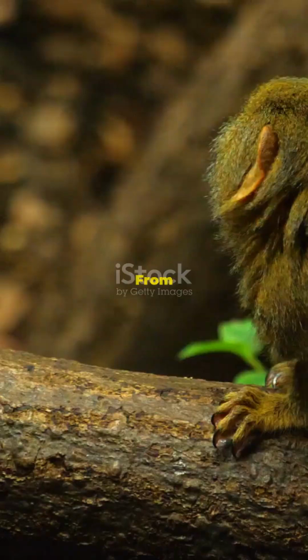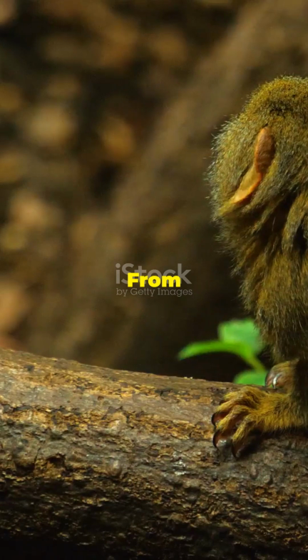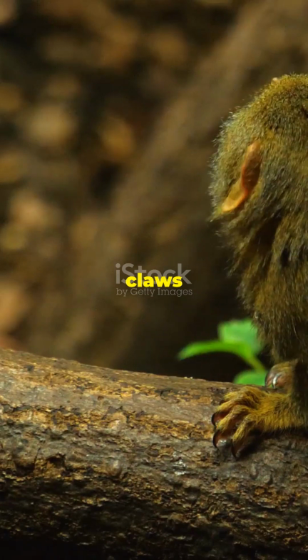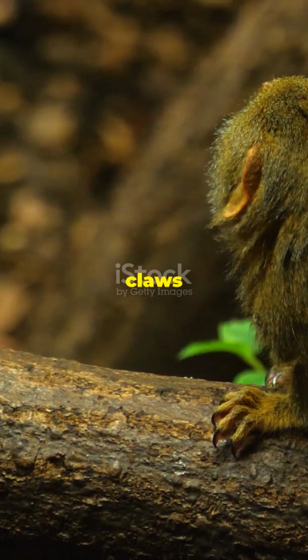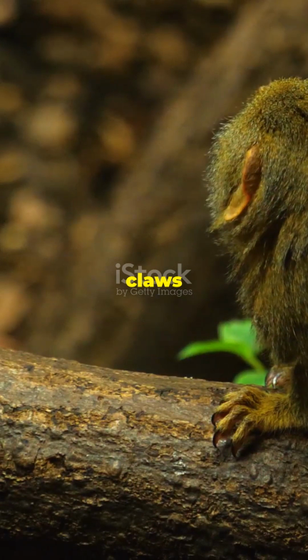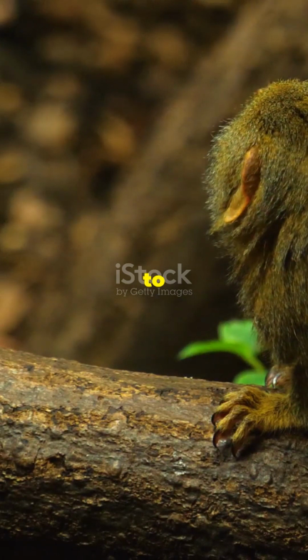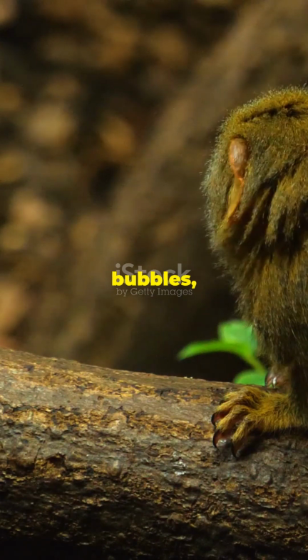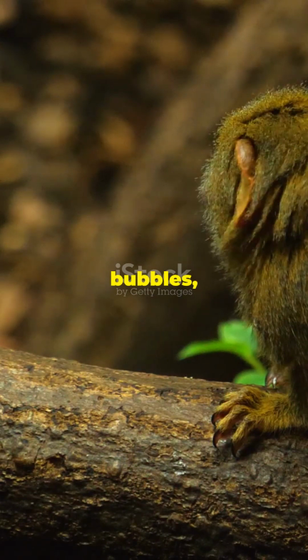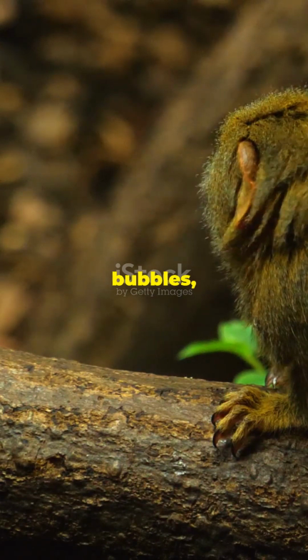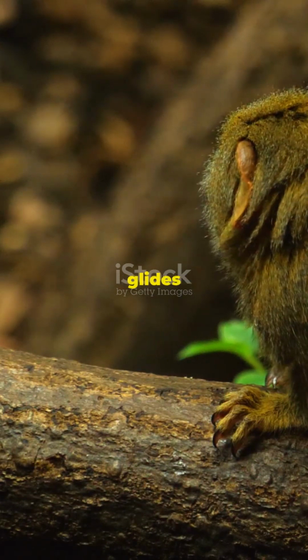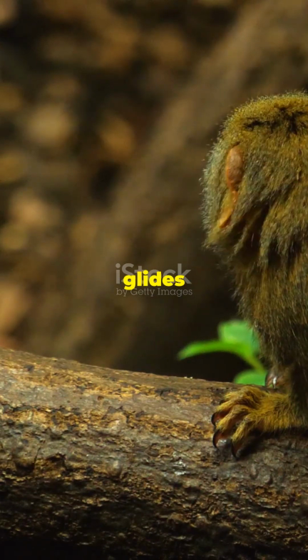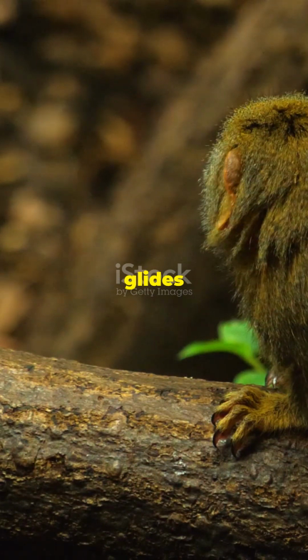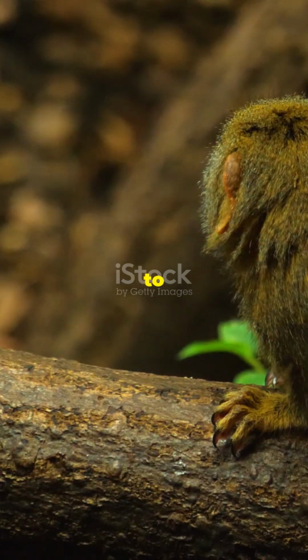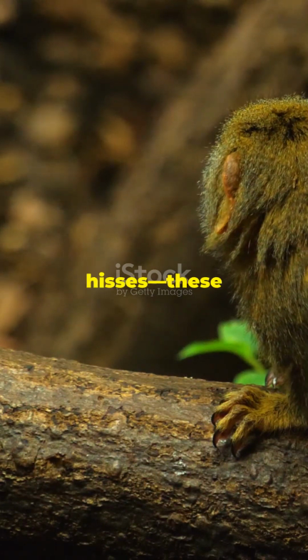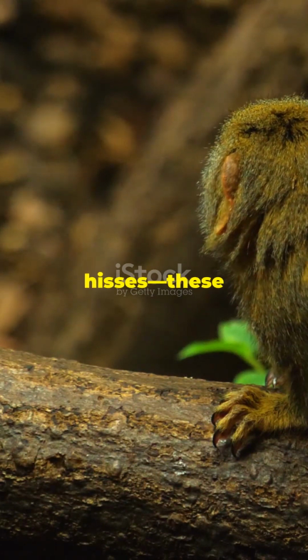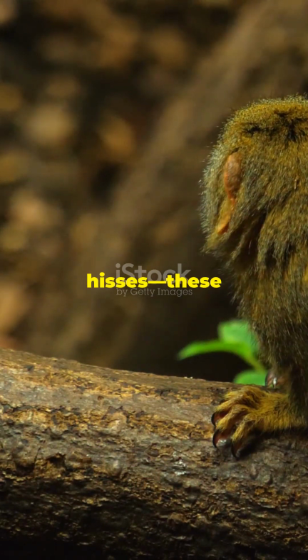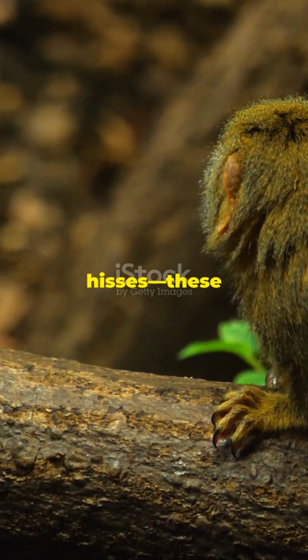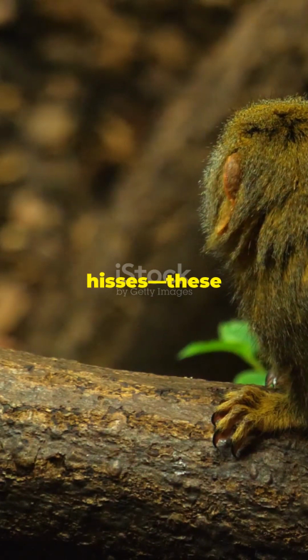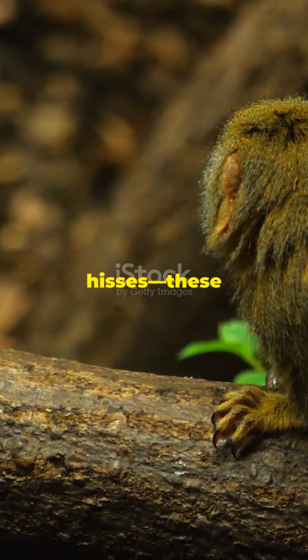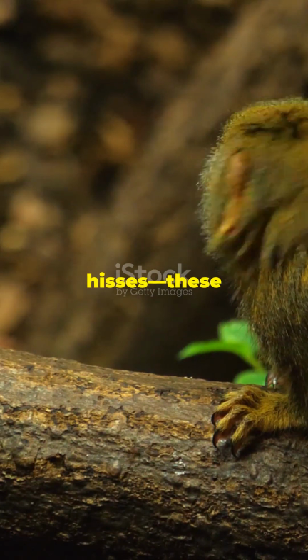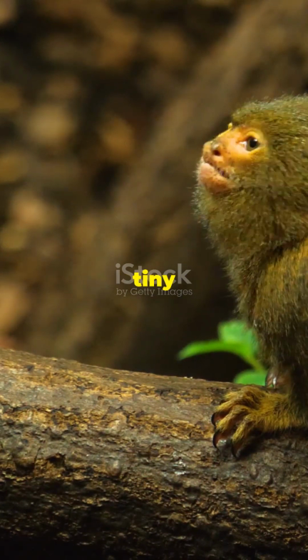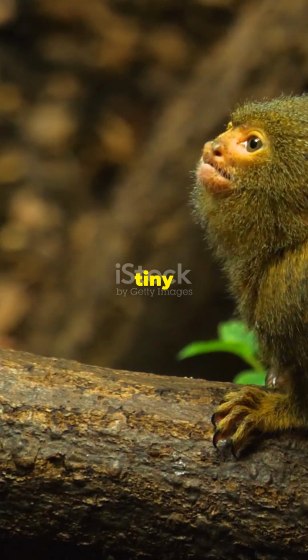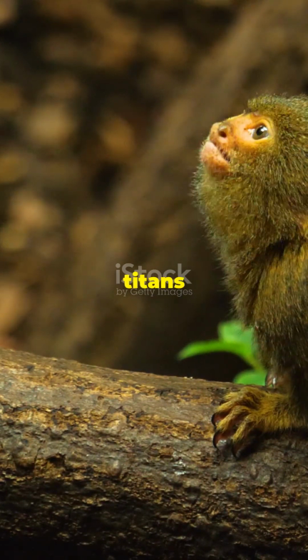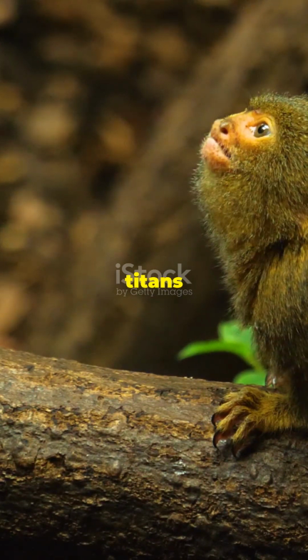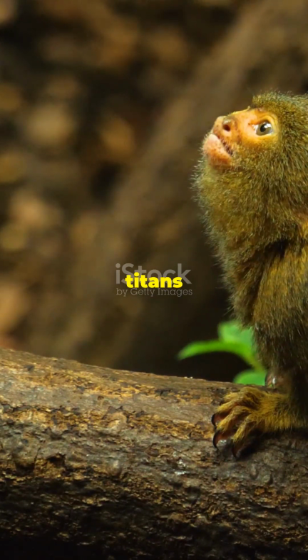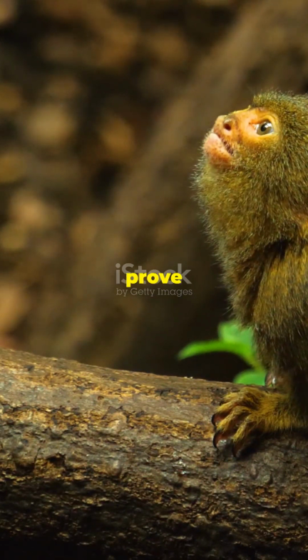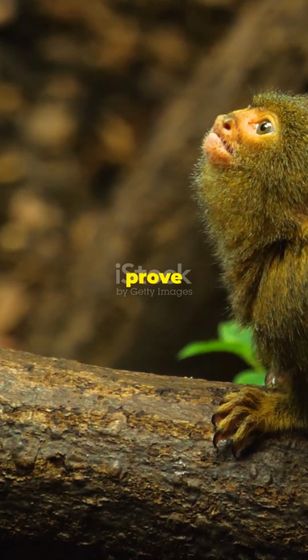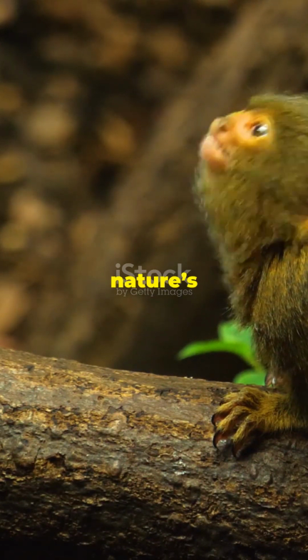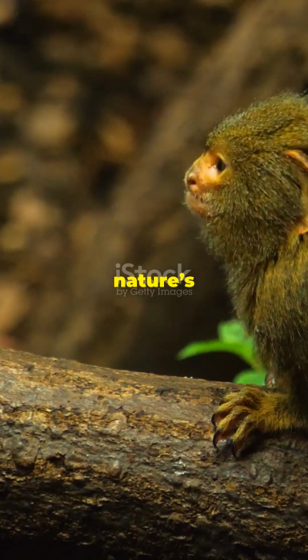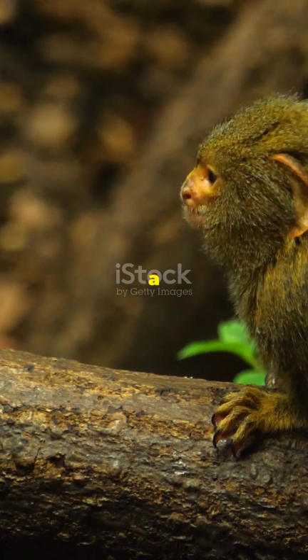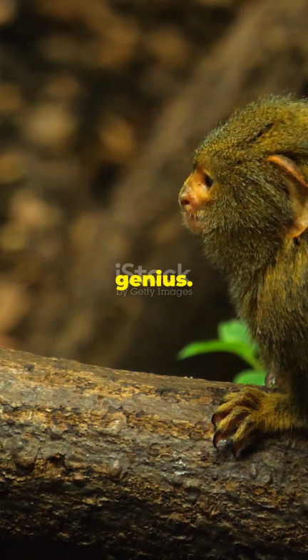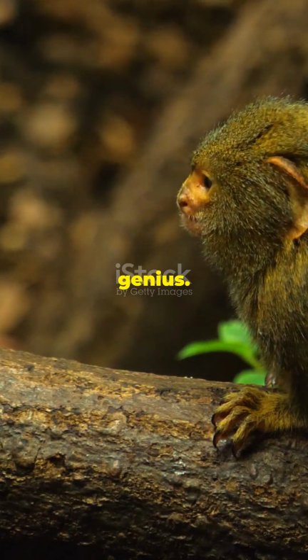From claws to bubbles, glides to hisses, these tiny titans prove nature's a genius. Which one amazed you most?